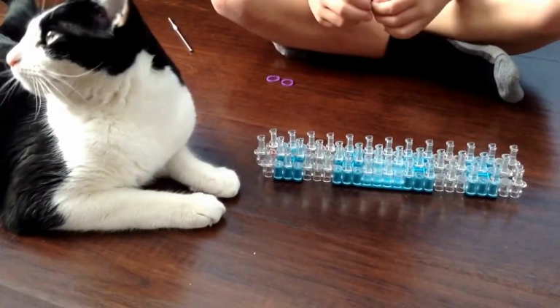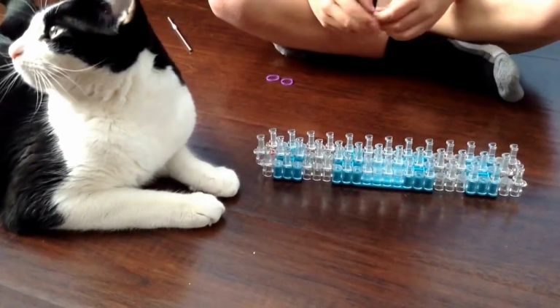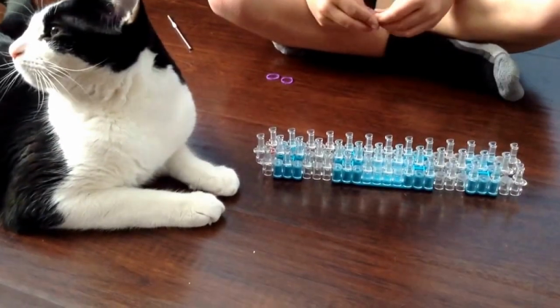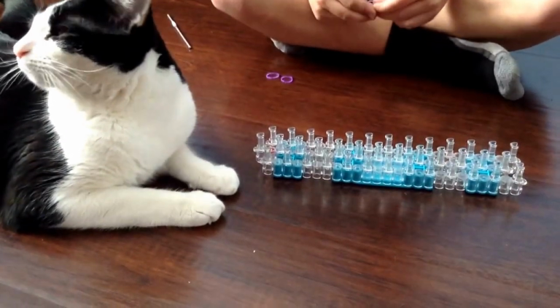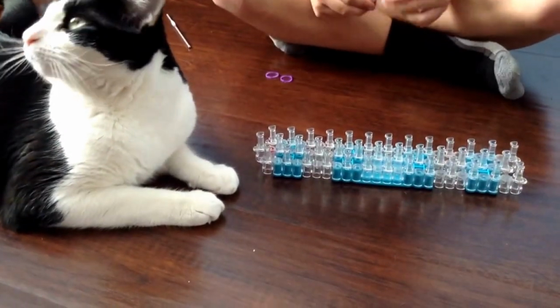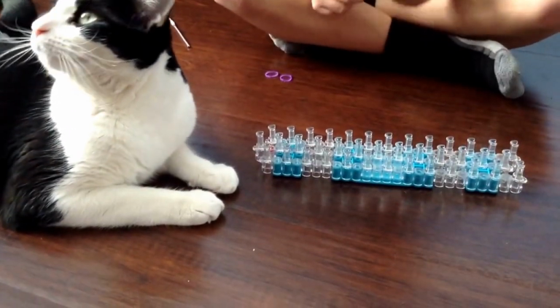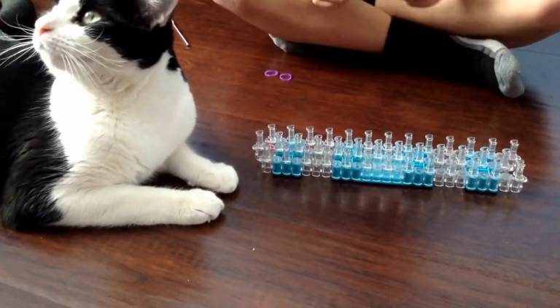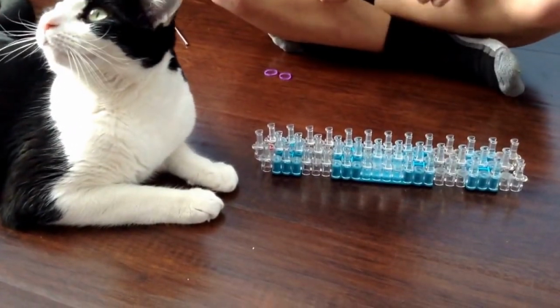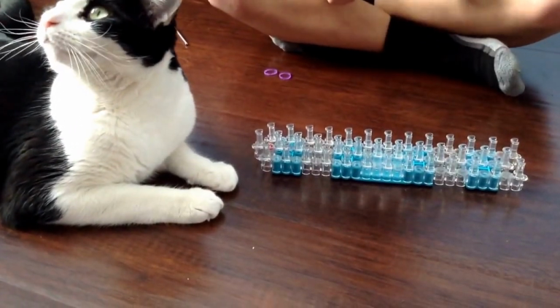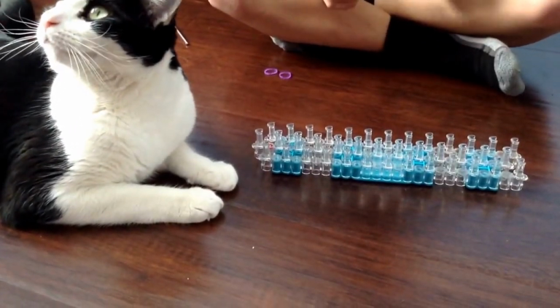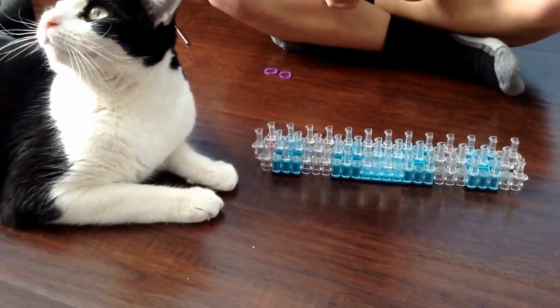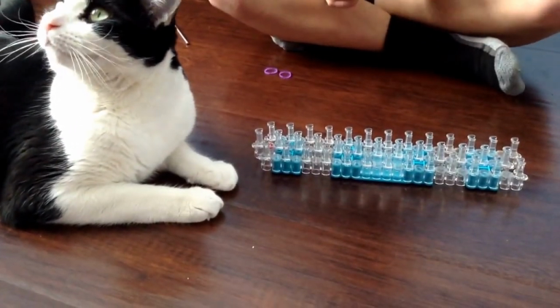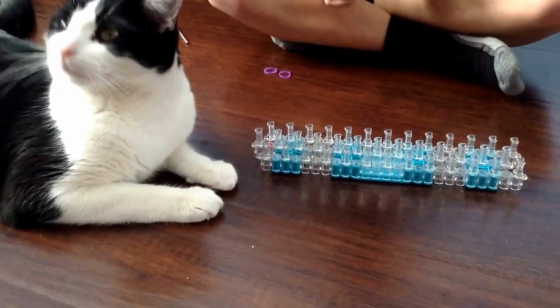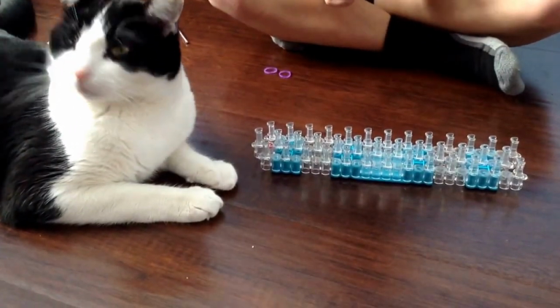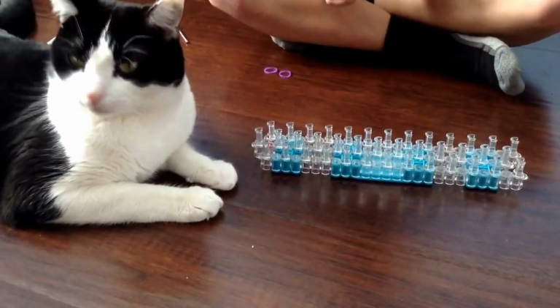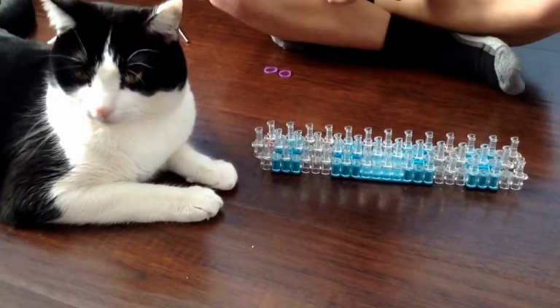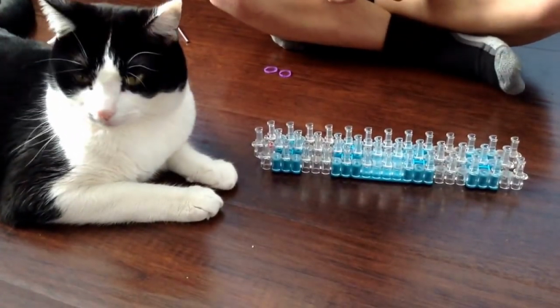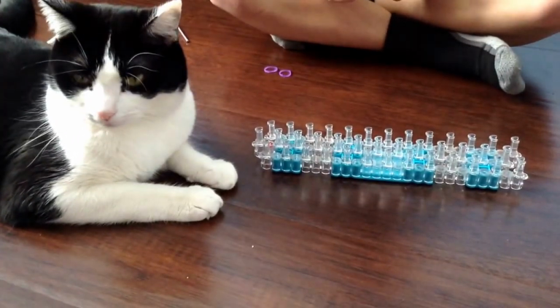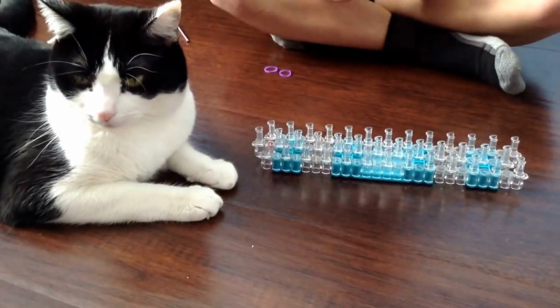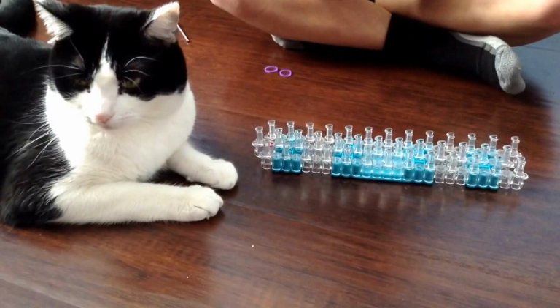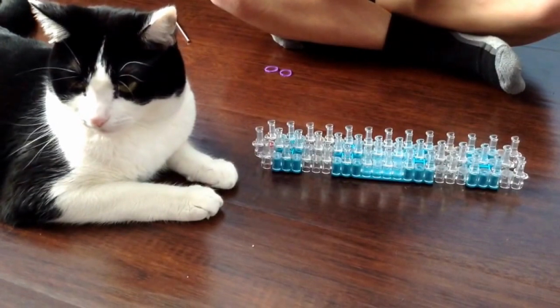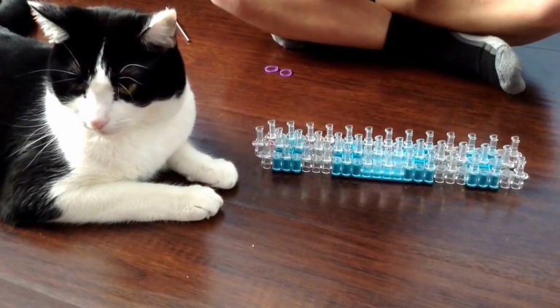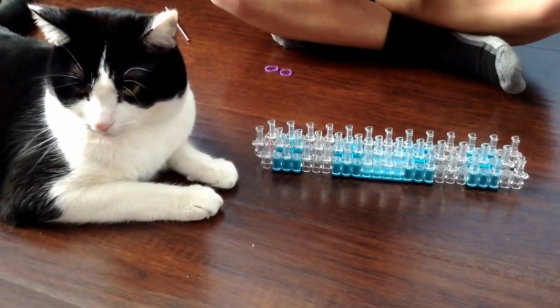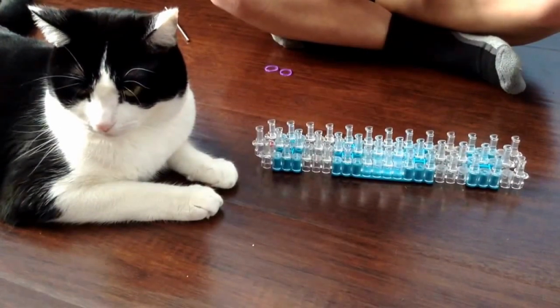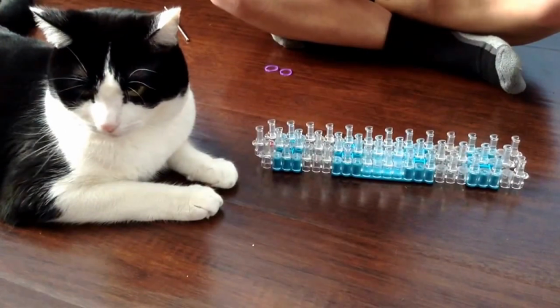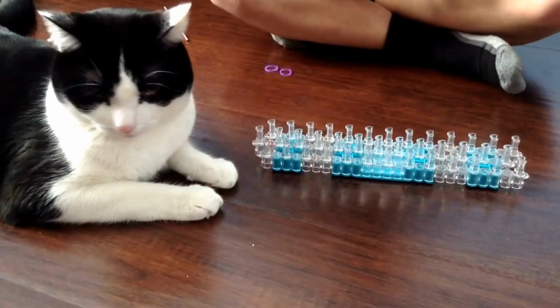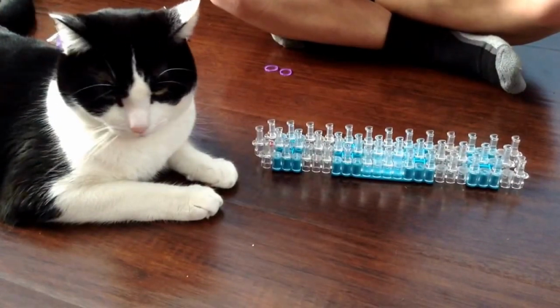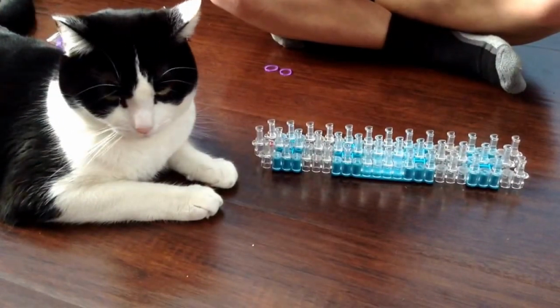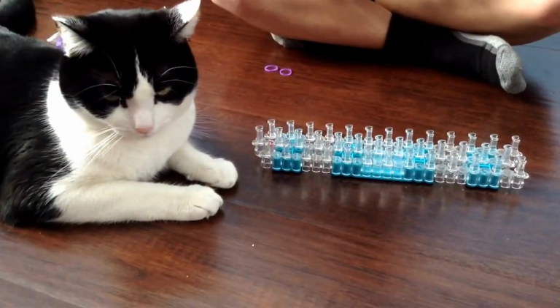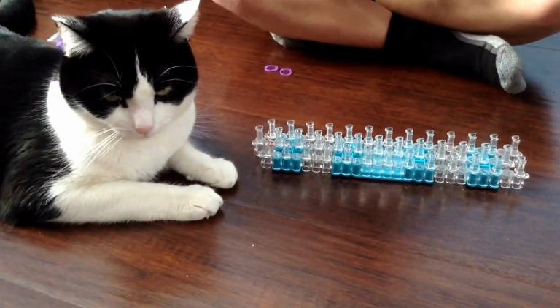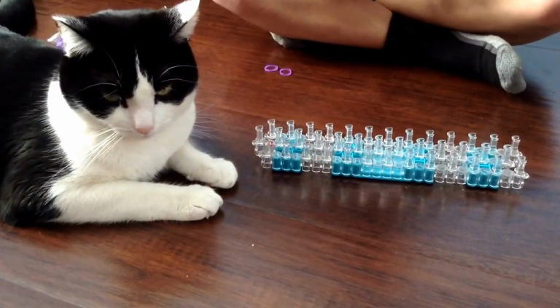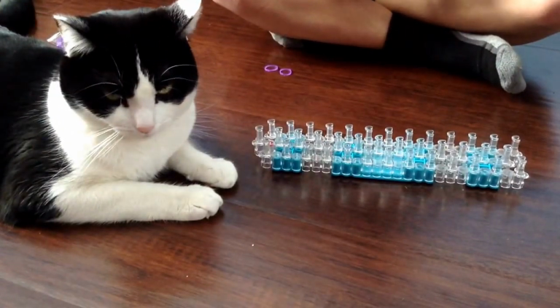Hello, I'm Mikey and I'm going to show you how to make the Loom Bracelet Fishtail Round.